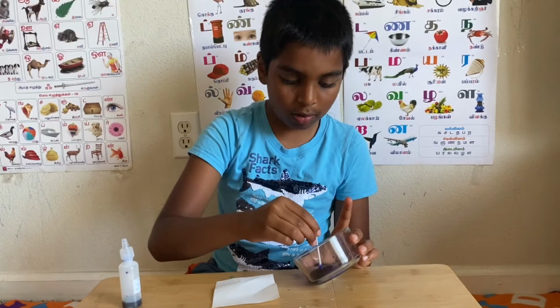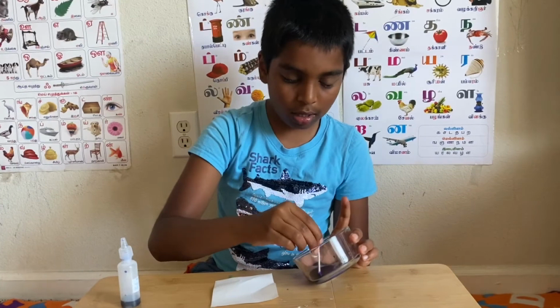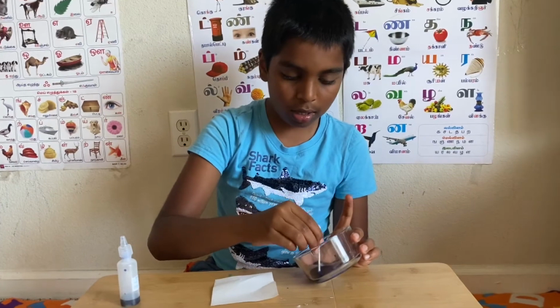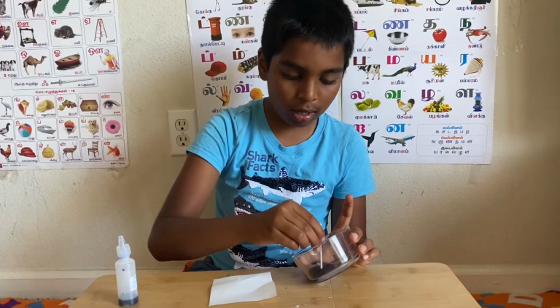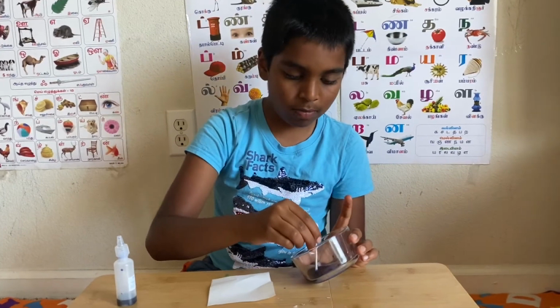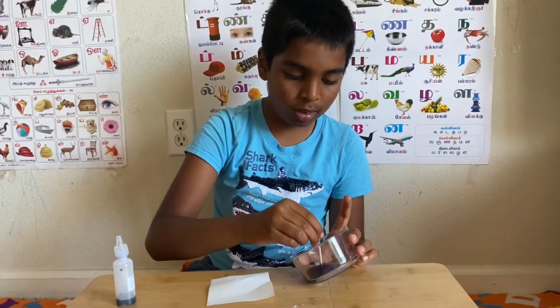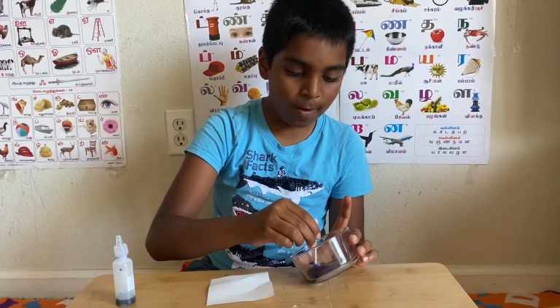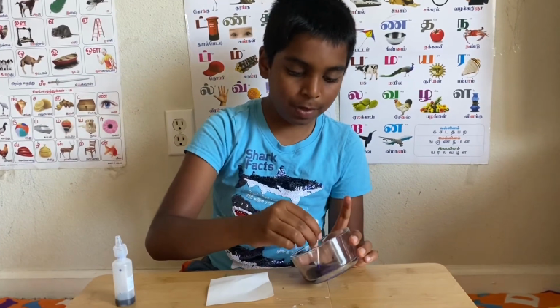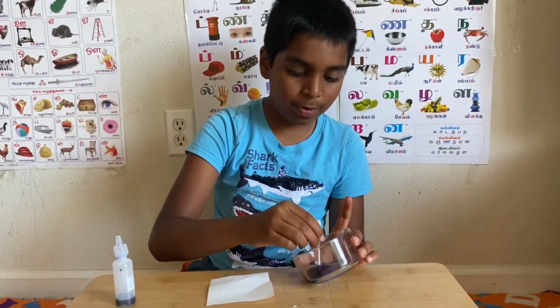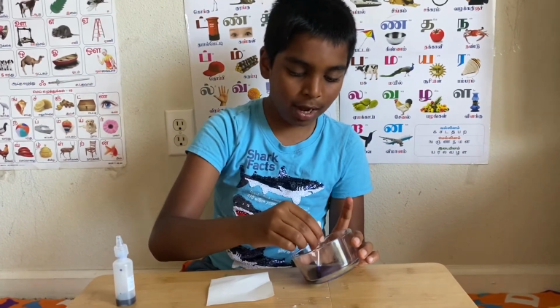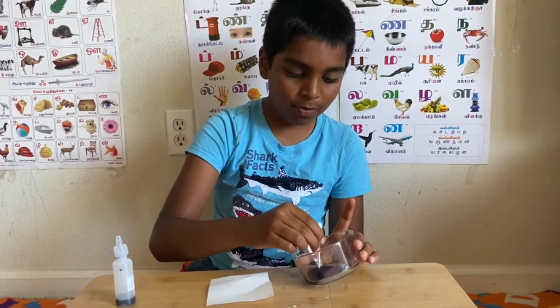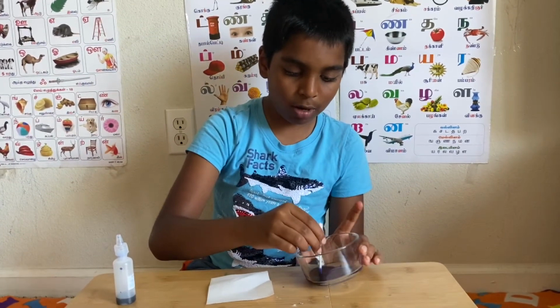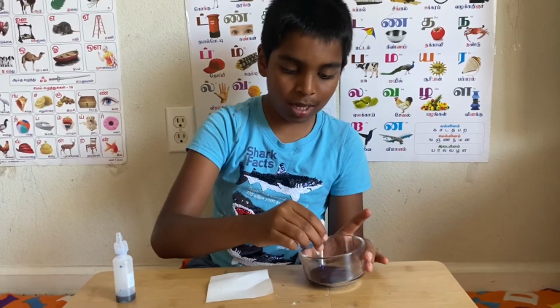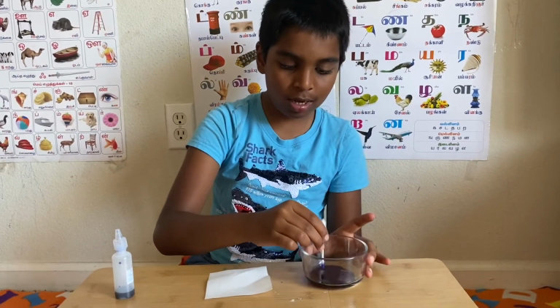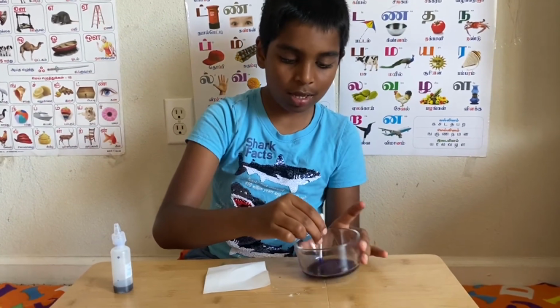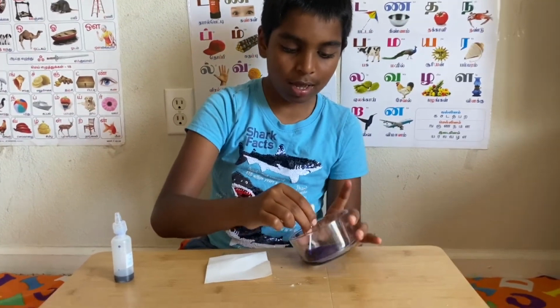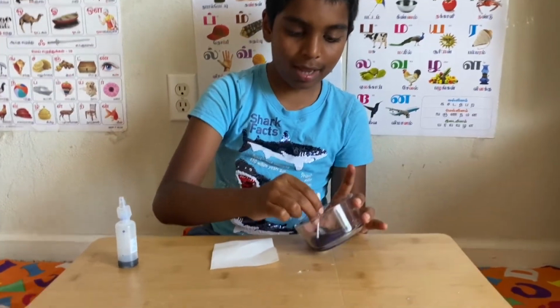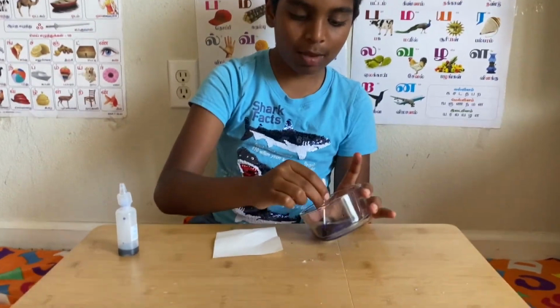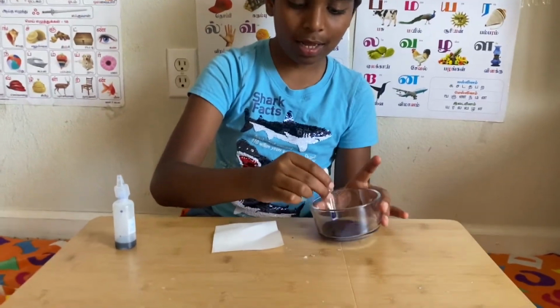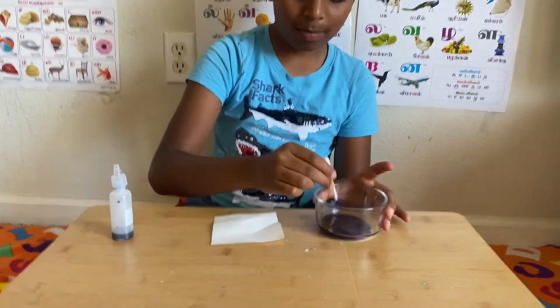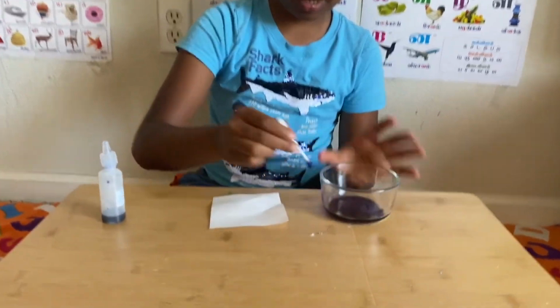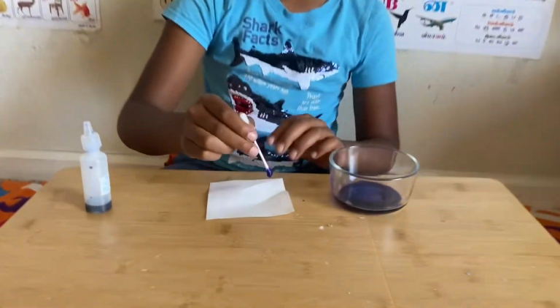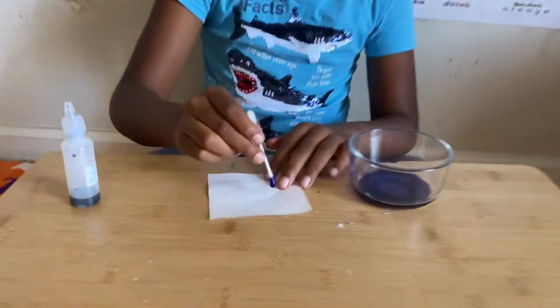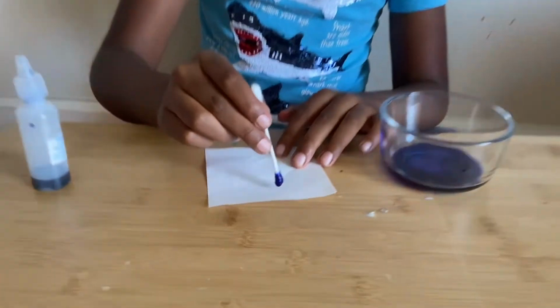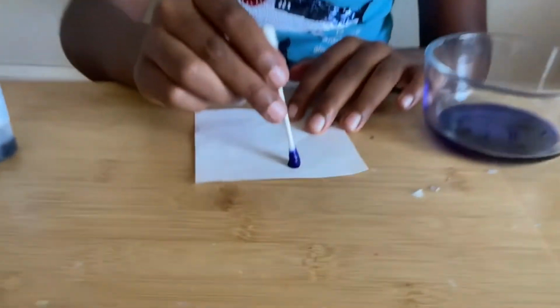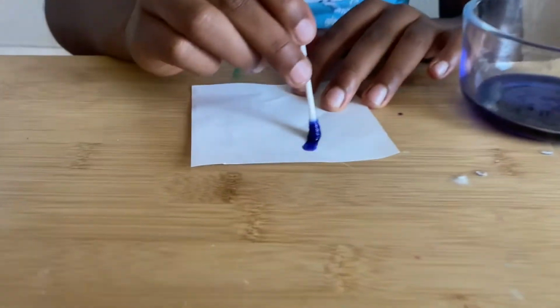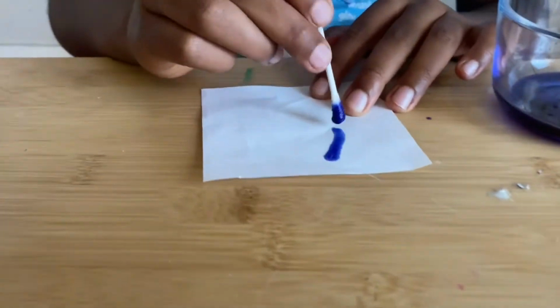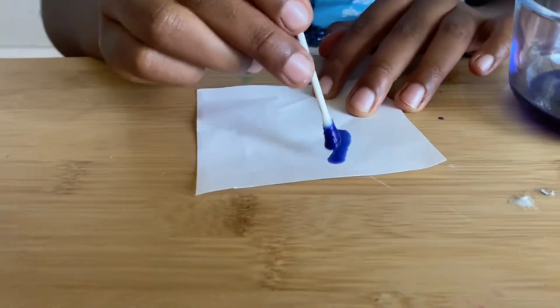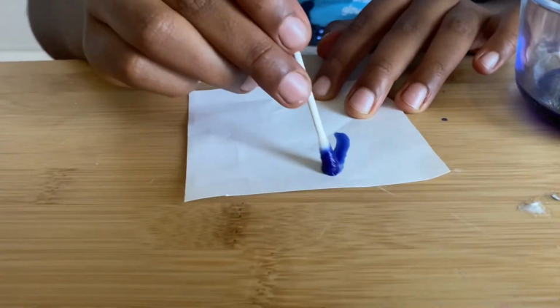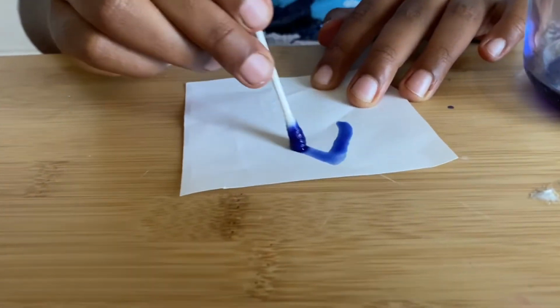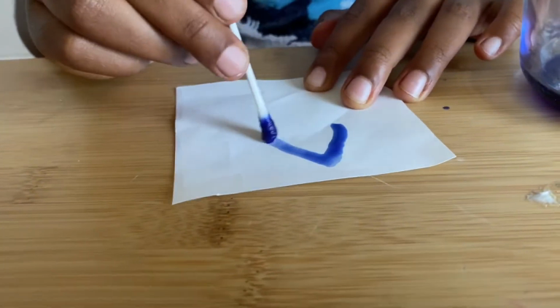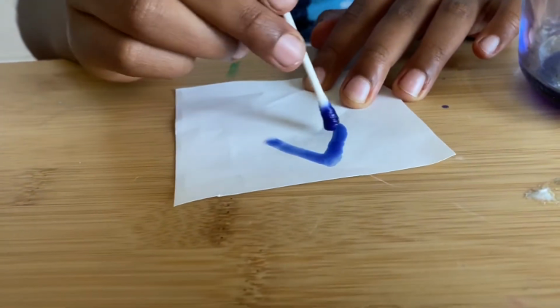Tilt this, dip your cotton swab in, and then let's paint something. Let's paint the letter A first.